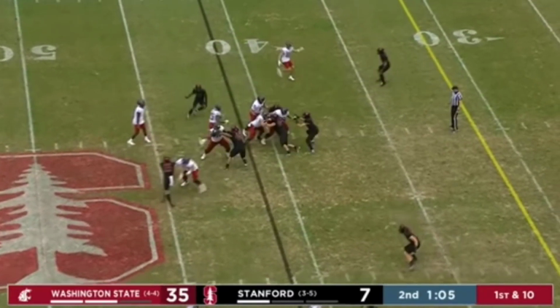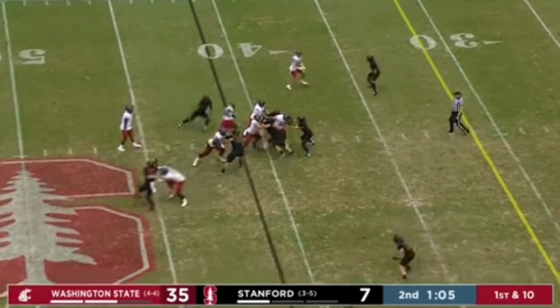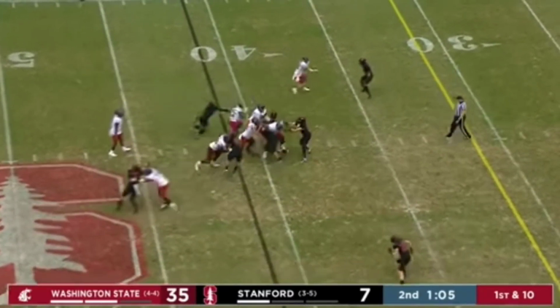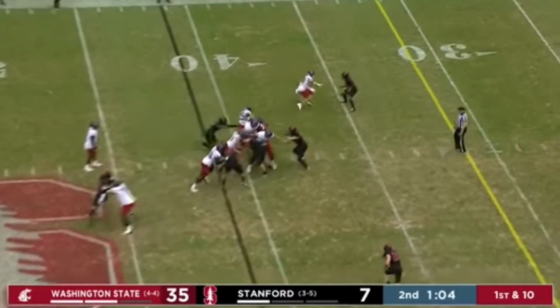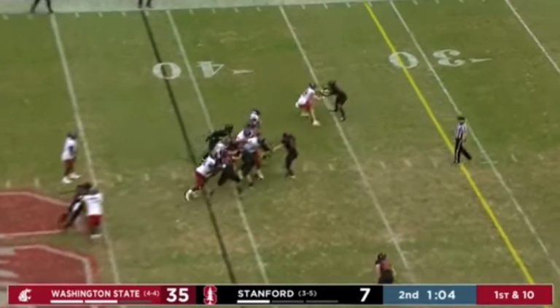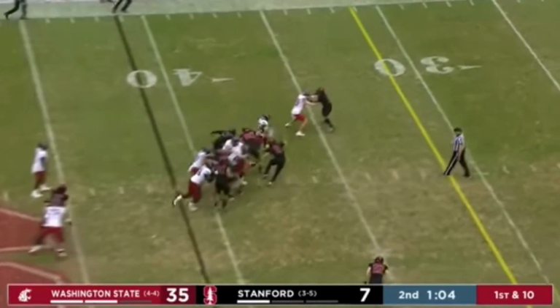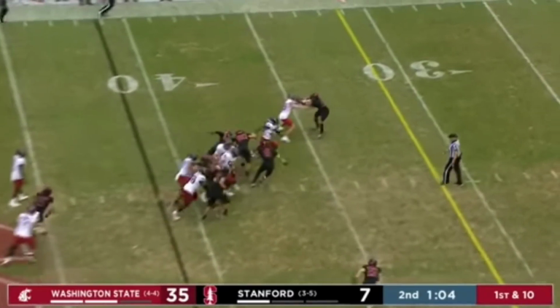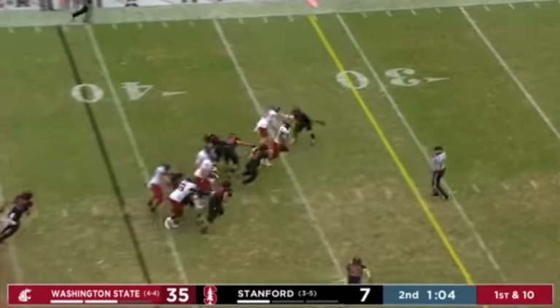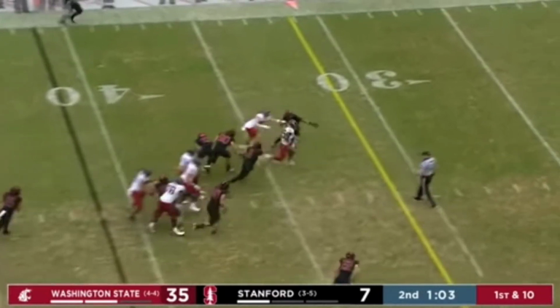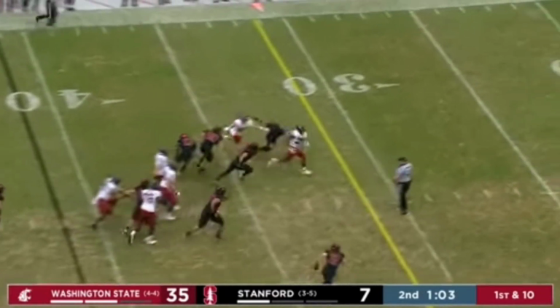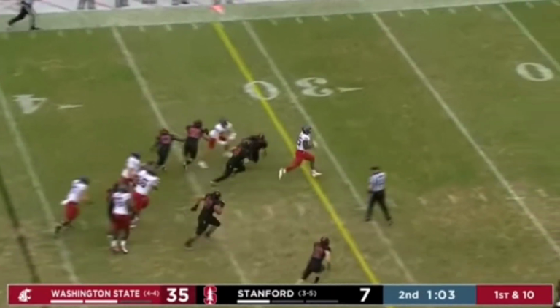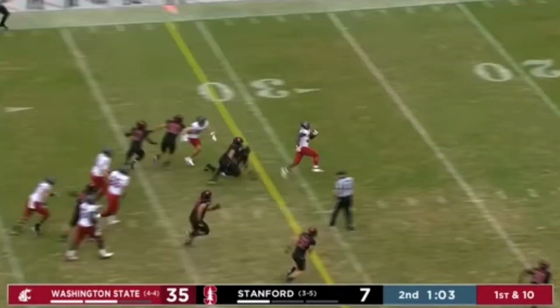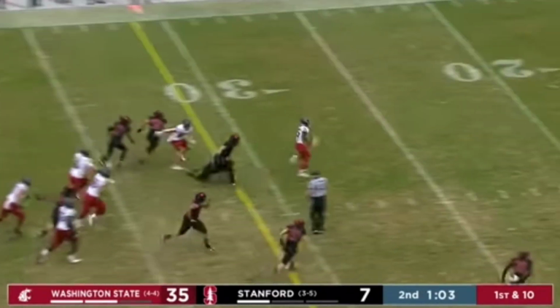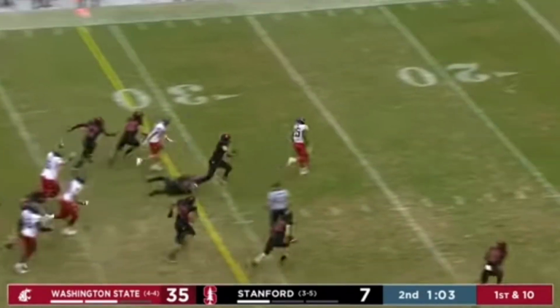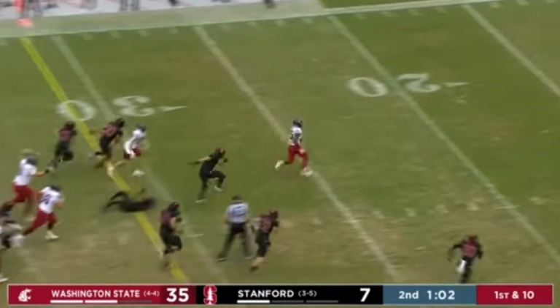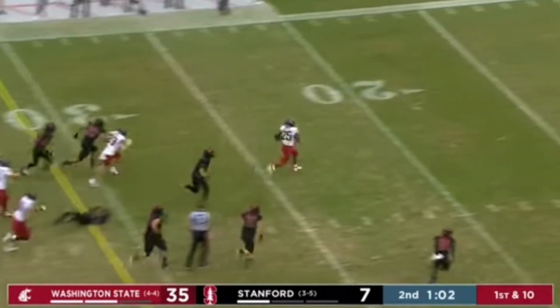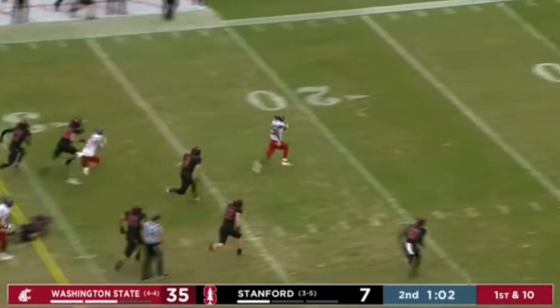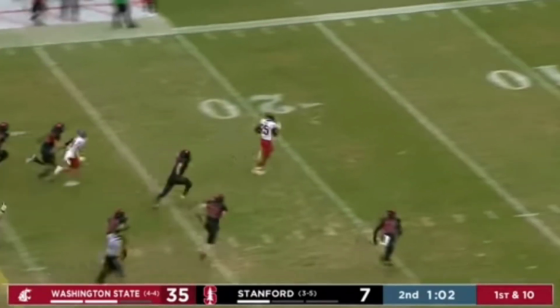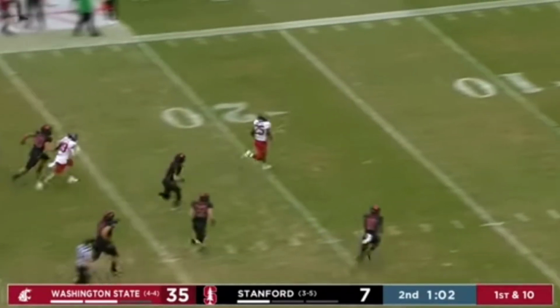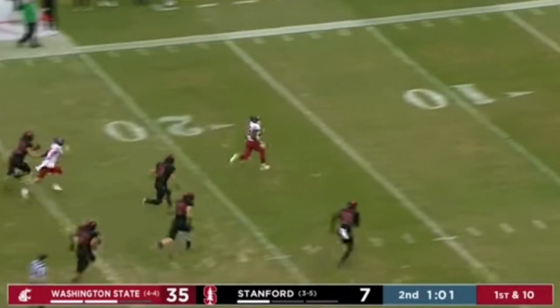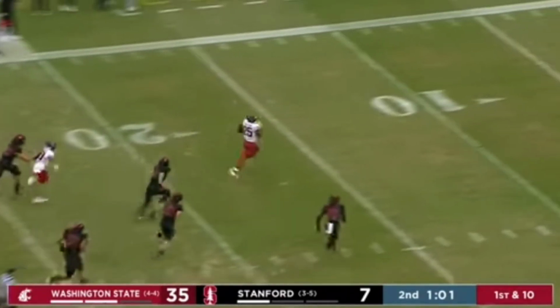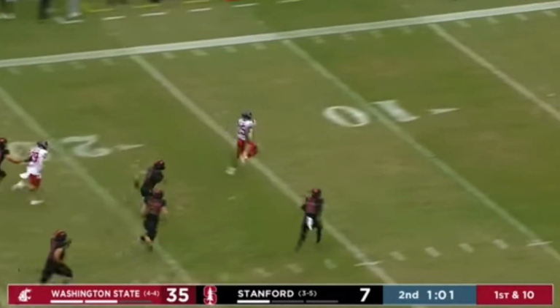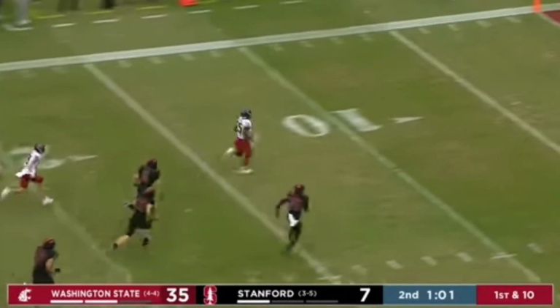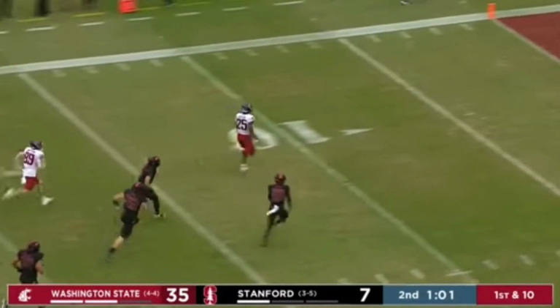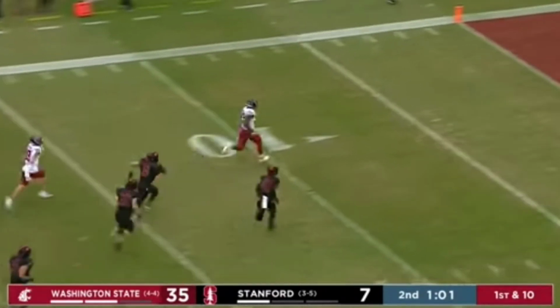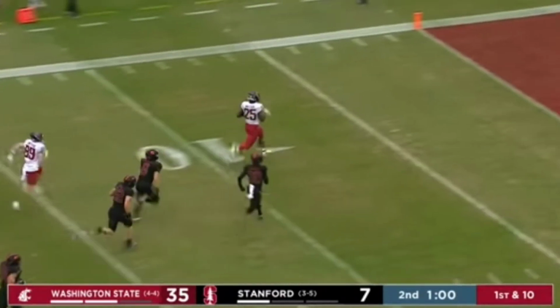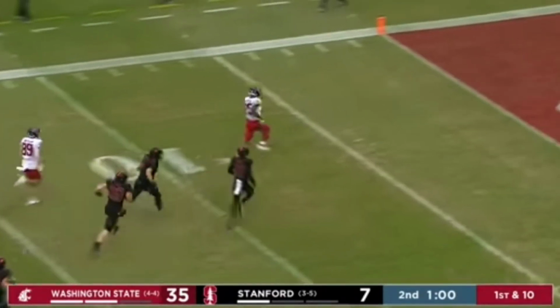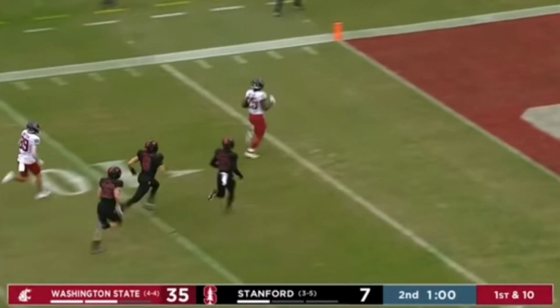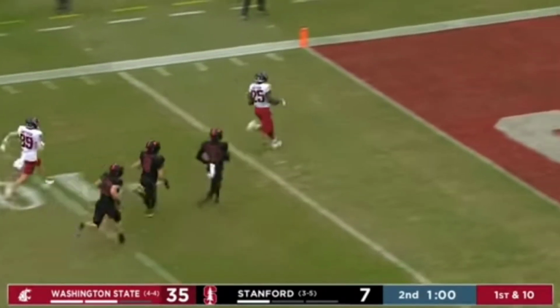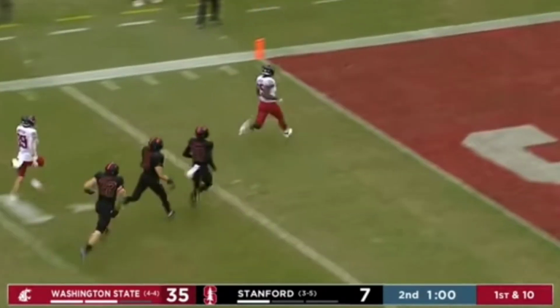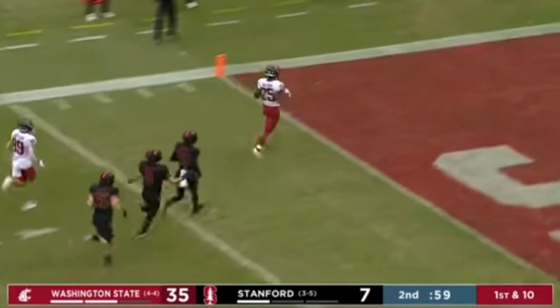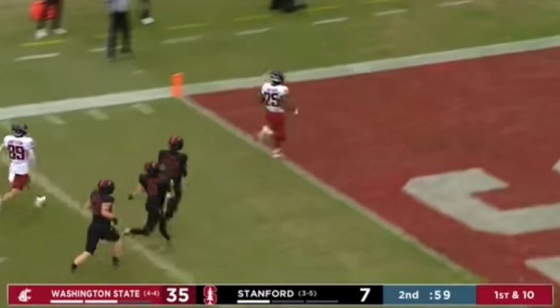Nakia Watson with a lane. Watson is gone. Touchdown, Washington State.